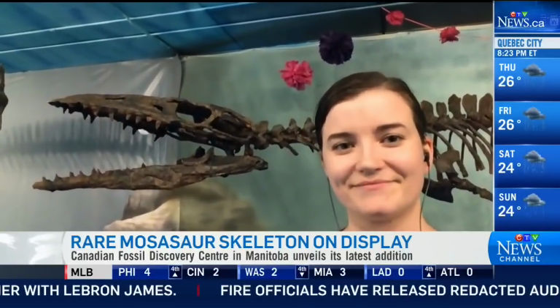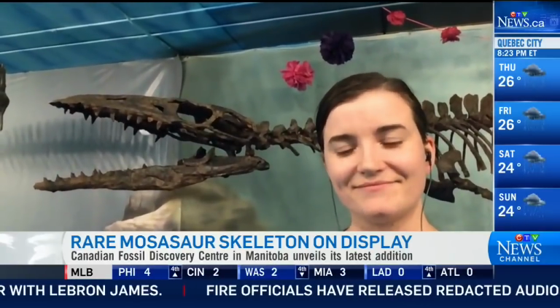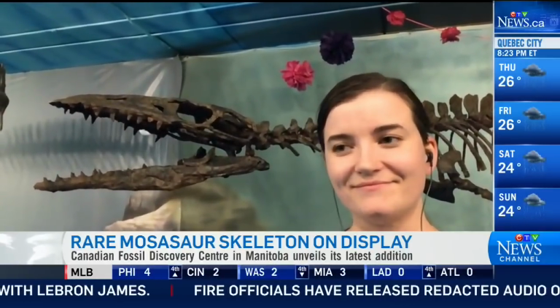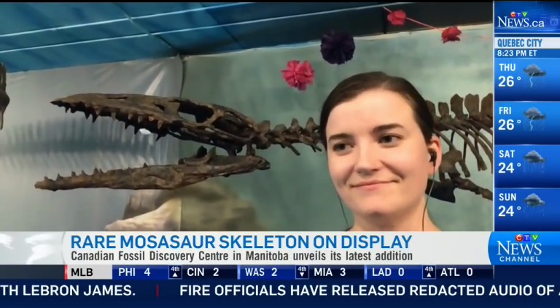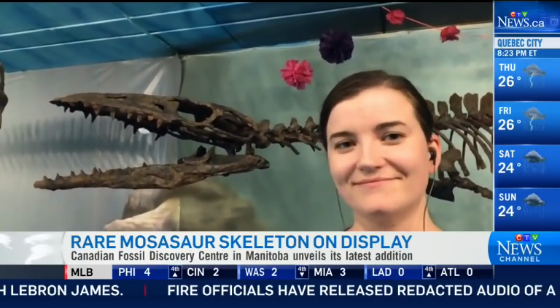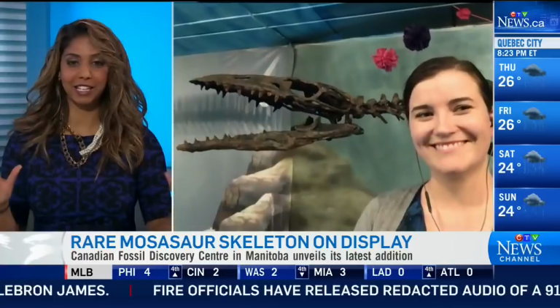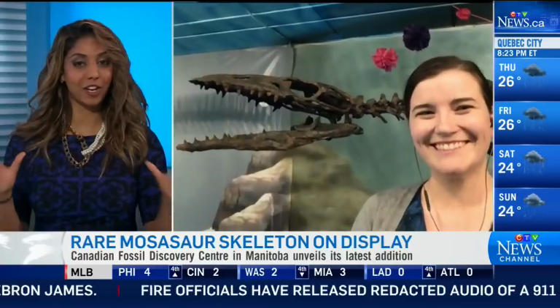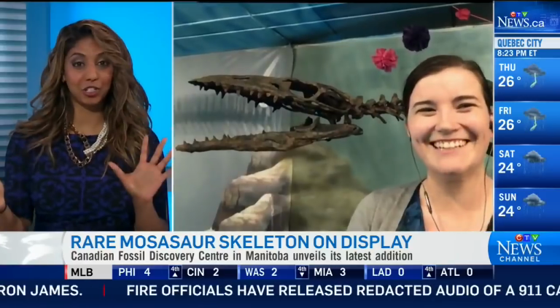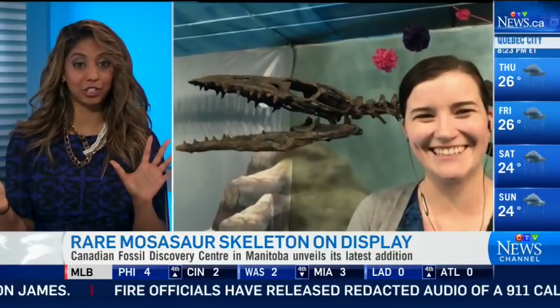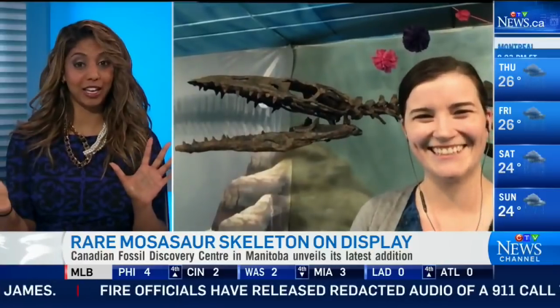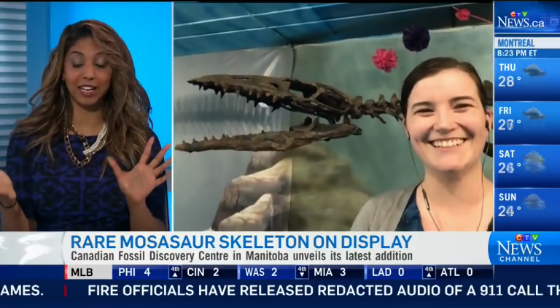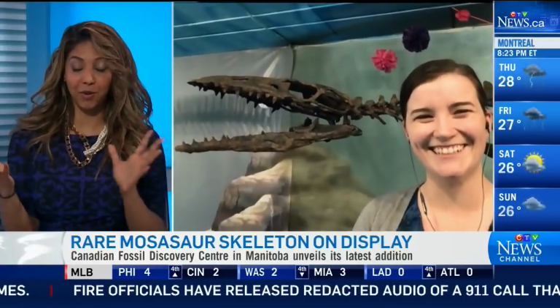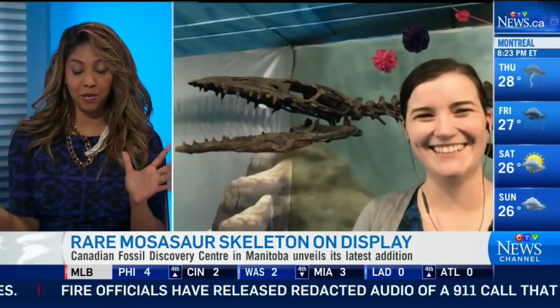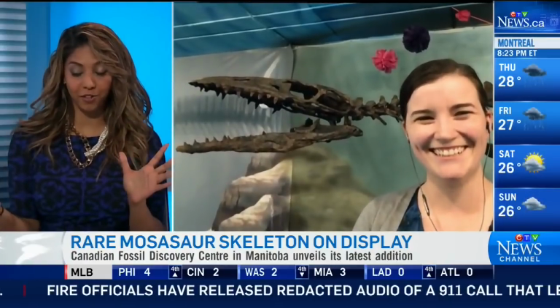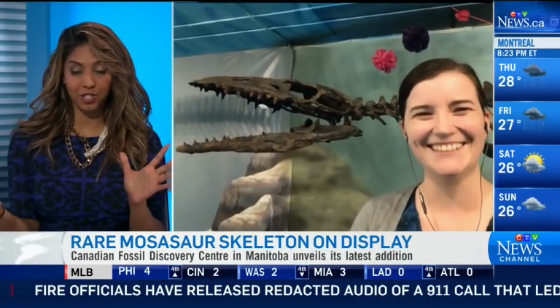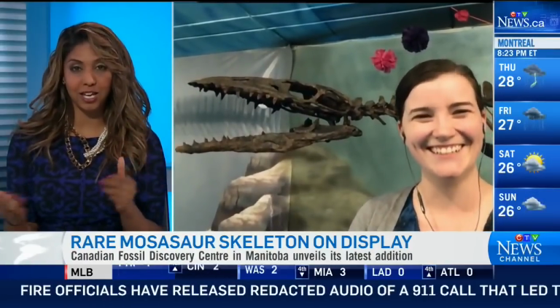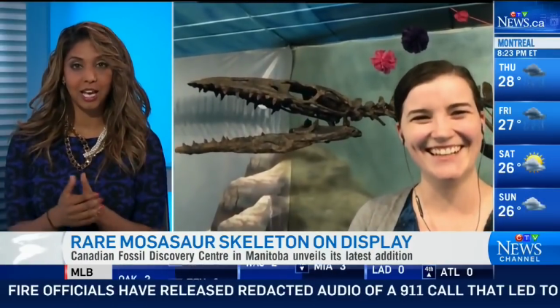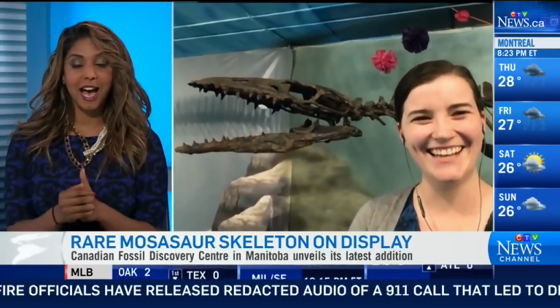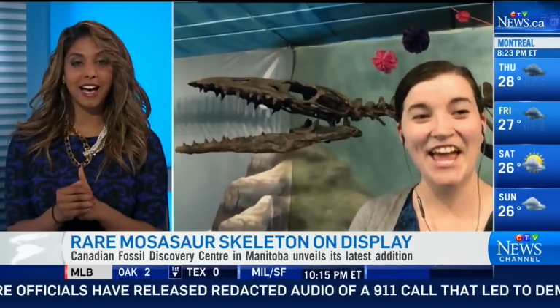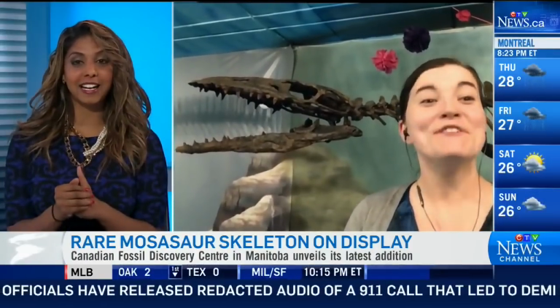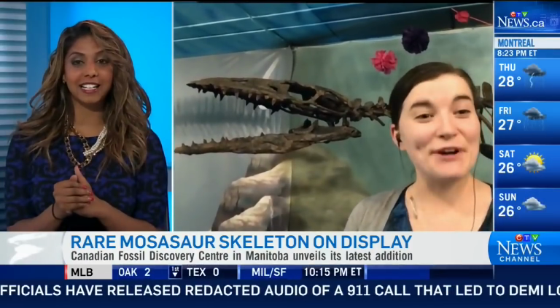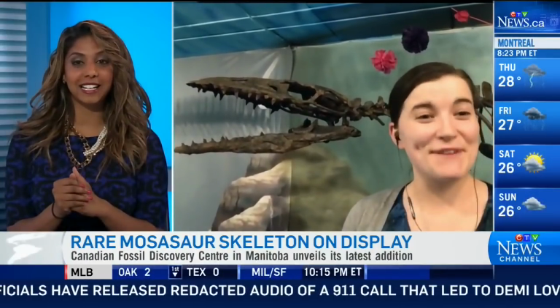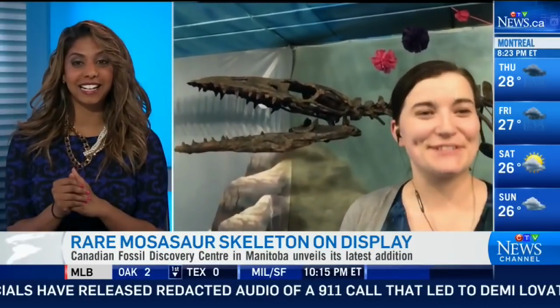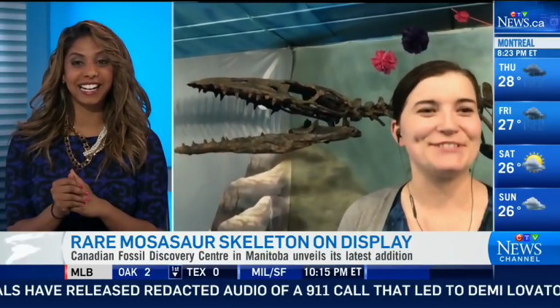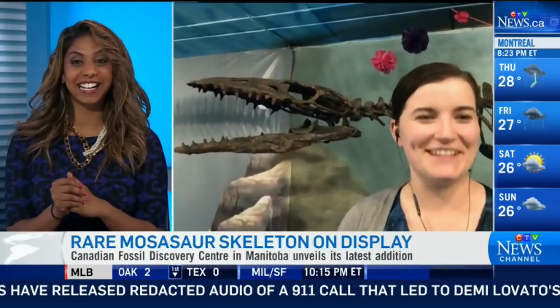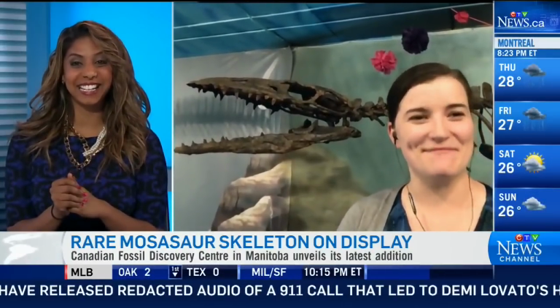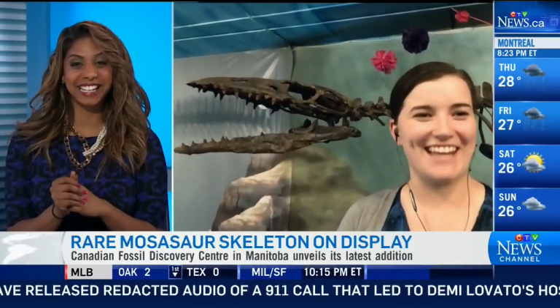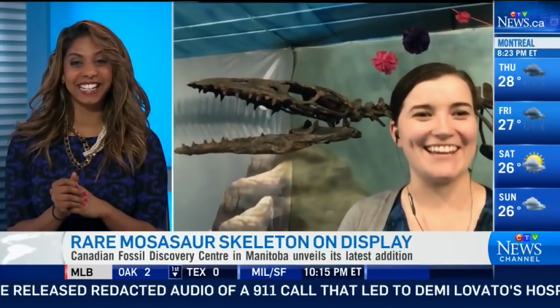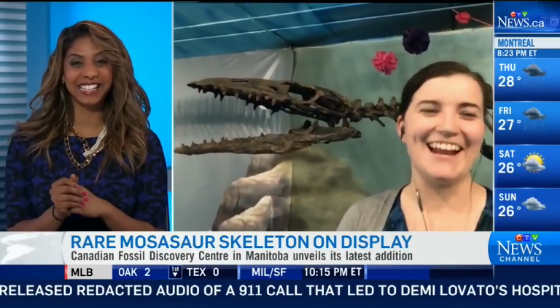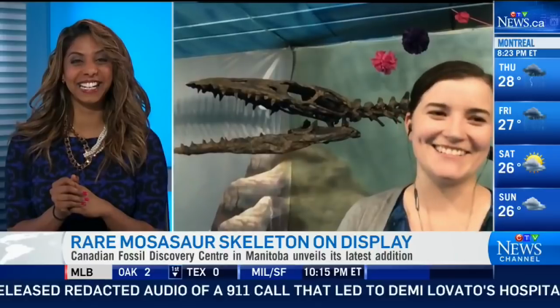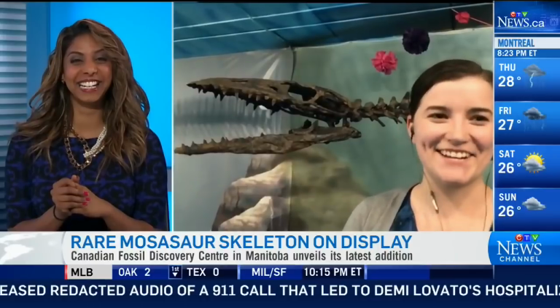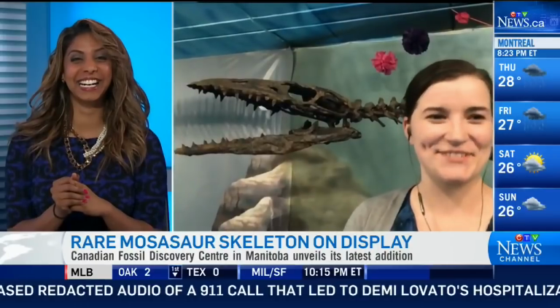I'm glad you clarified that, because I think if I just took a look at it, that would be my first thought. Most people do mistake it as a dinosaur.